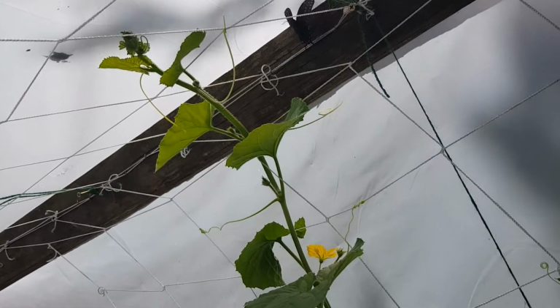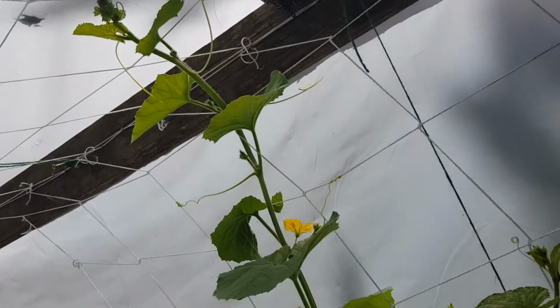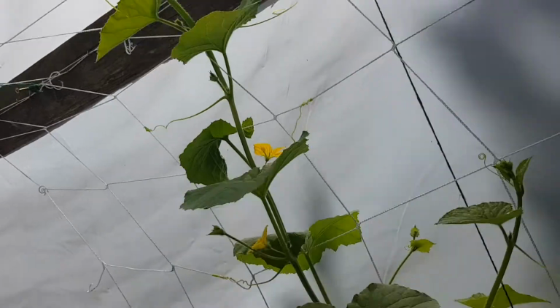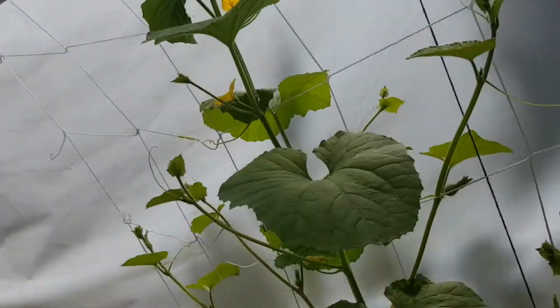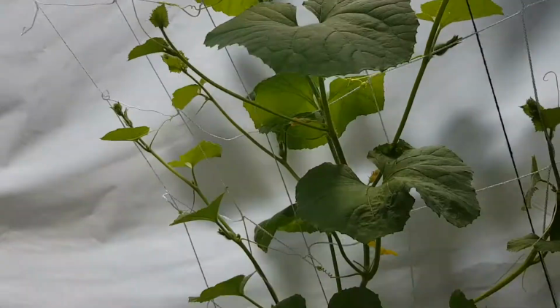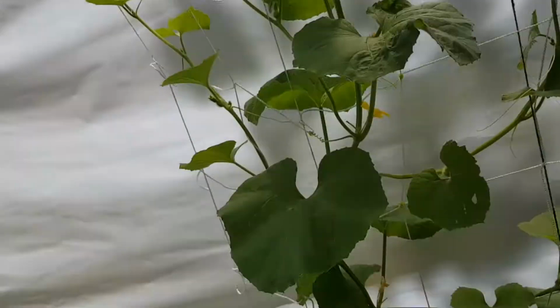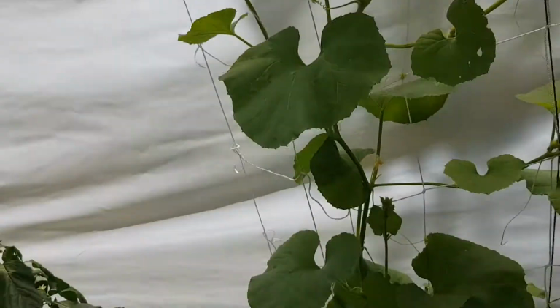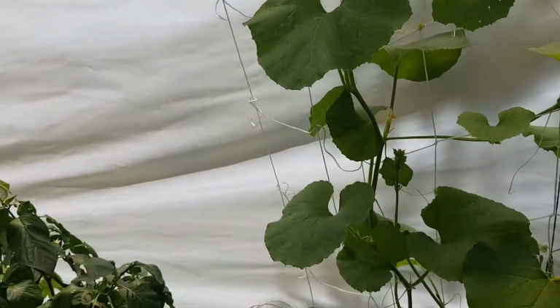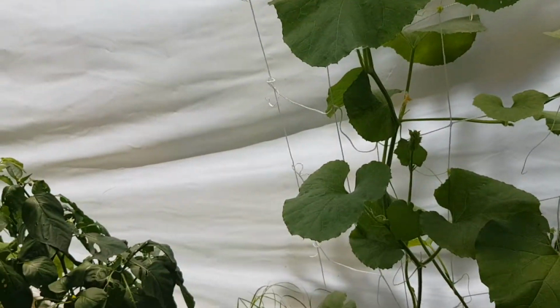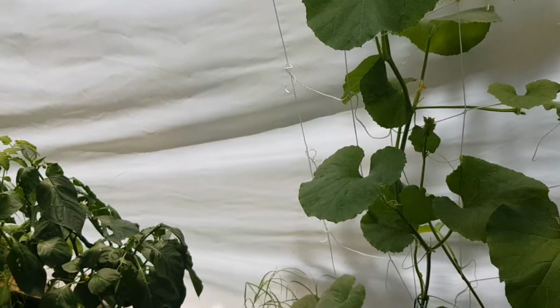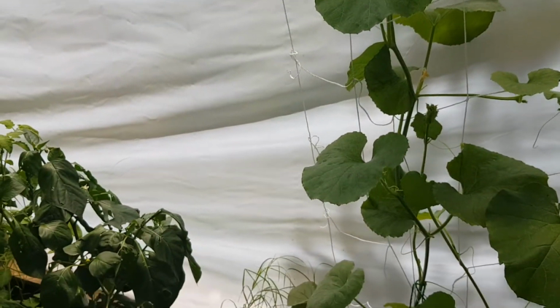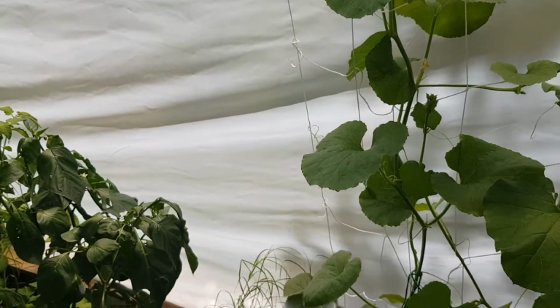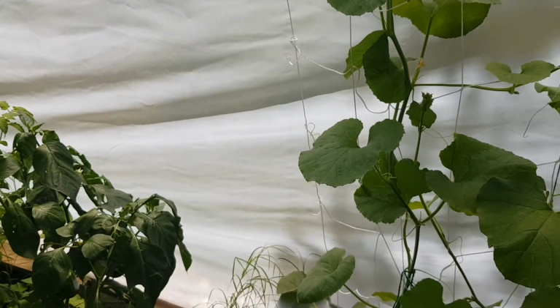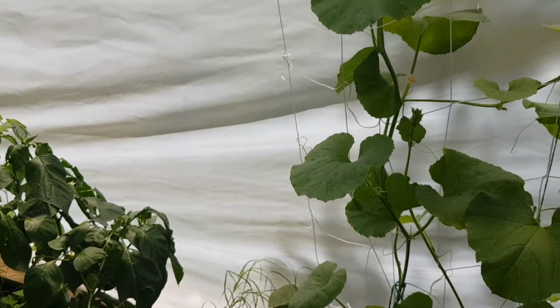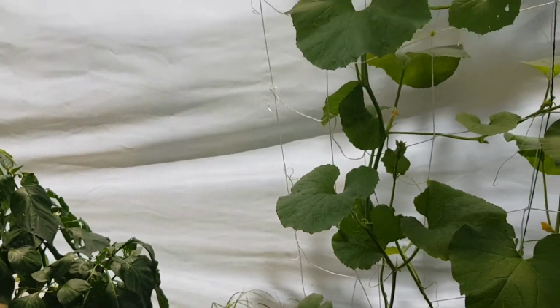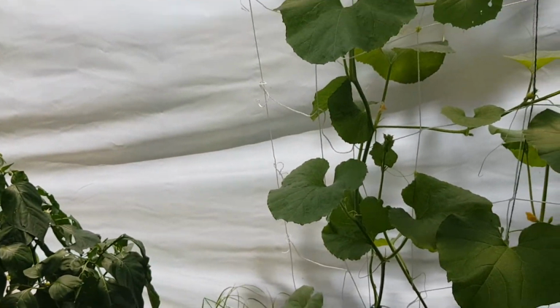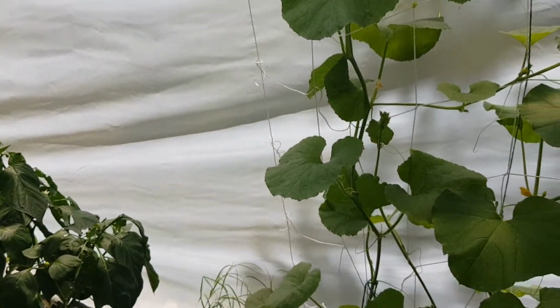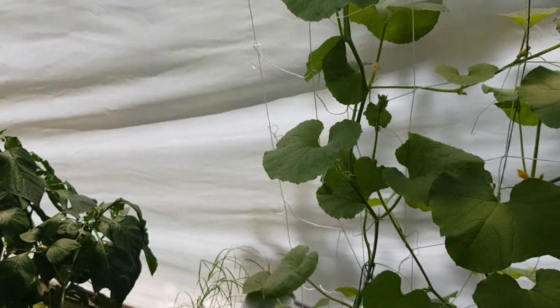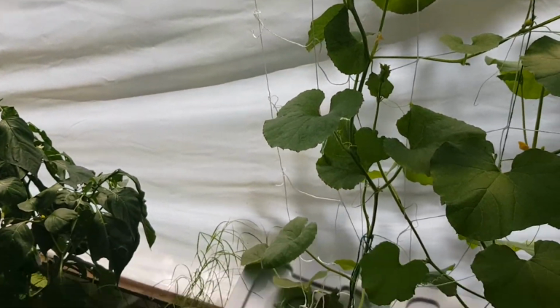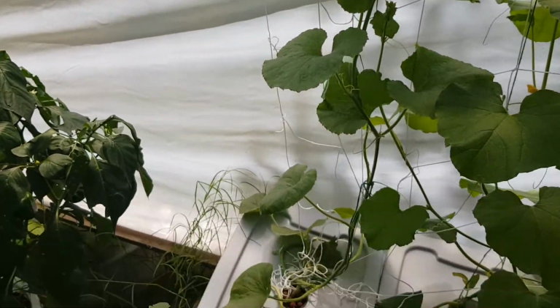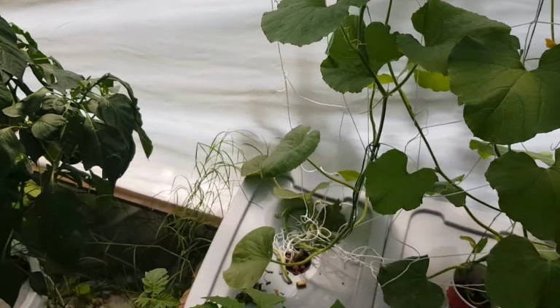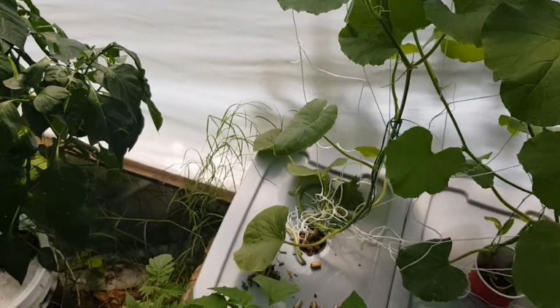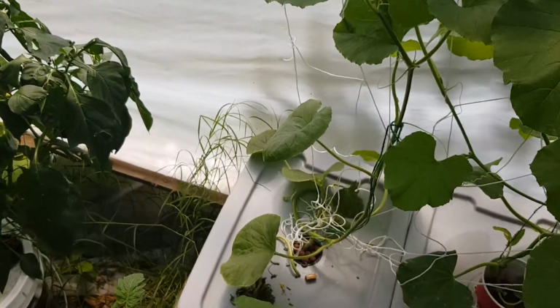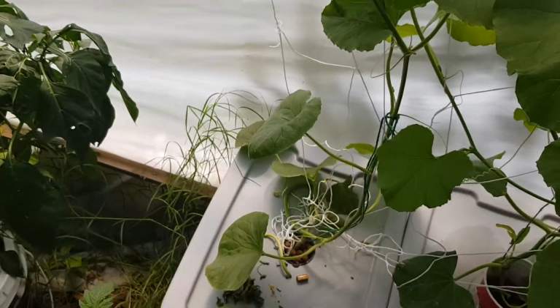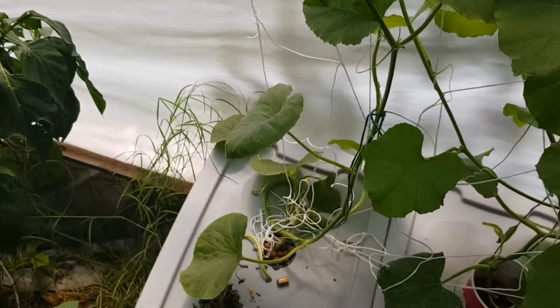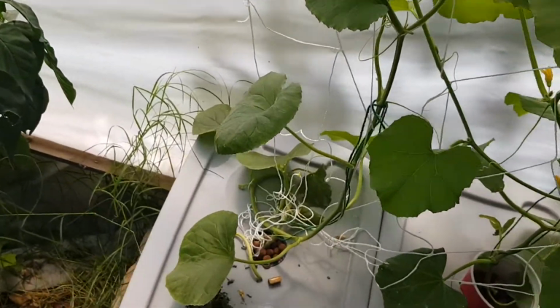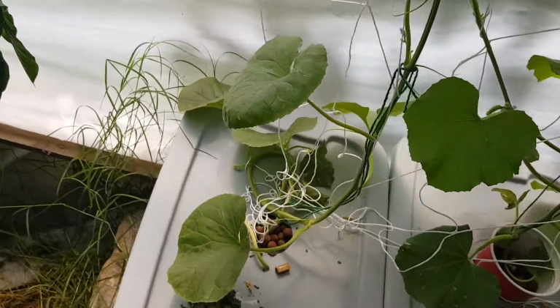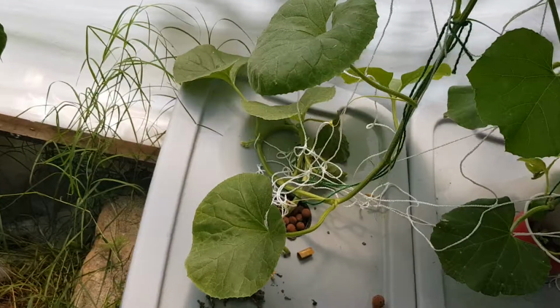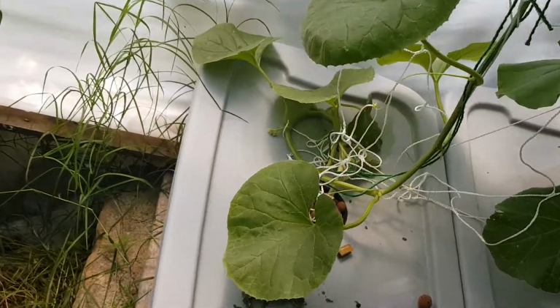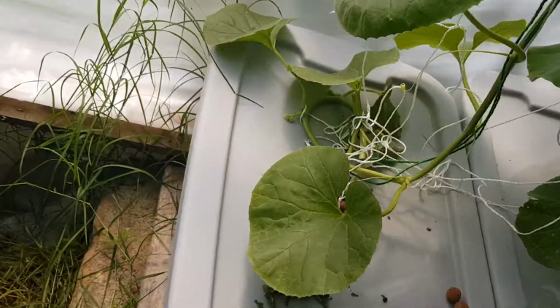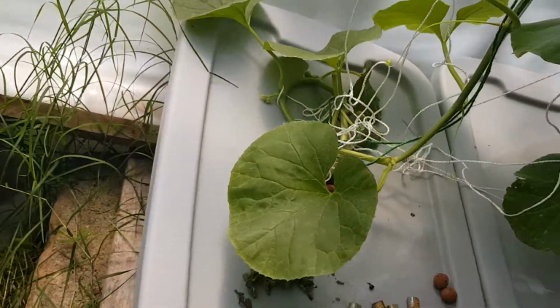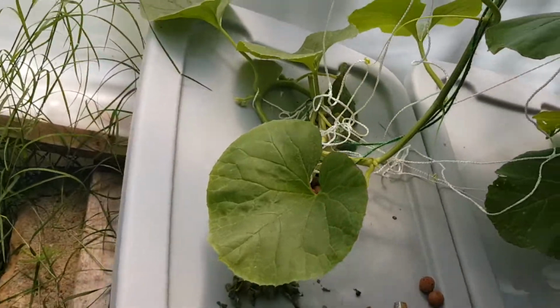People, we have a healthy vine! What more can I say? It'll be time to eat after a while.